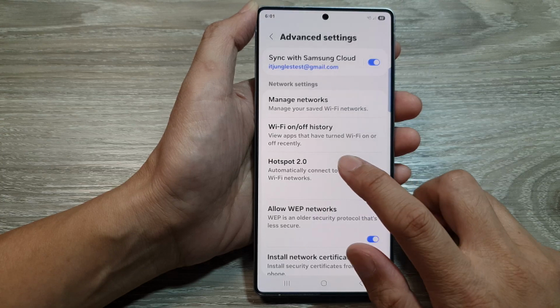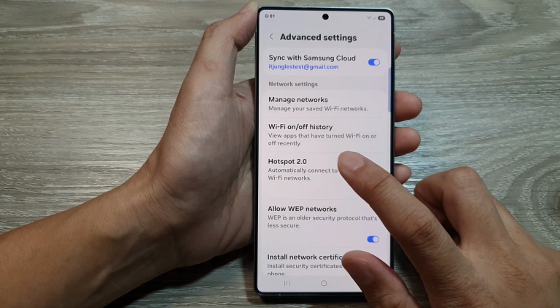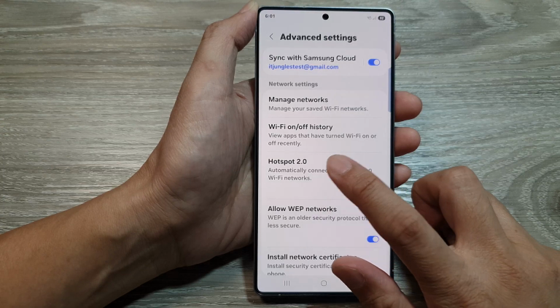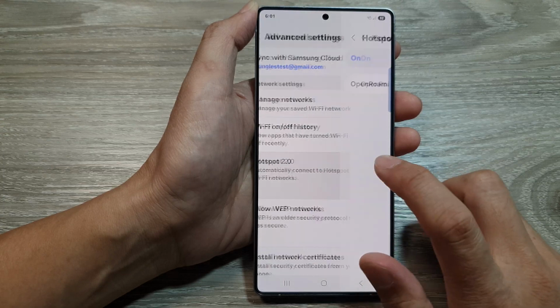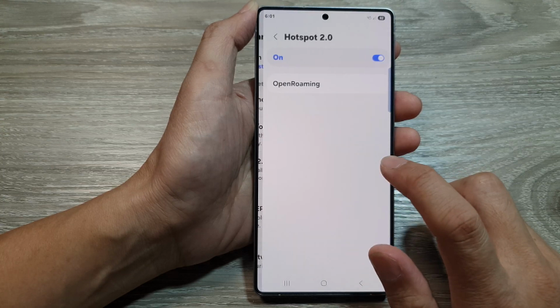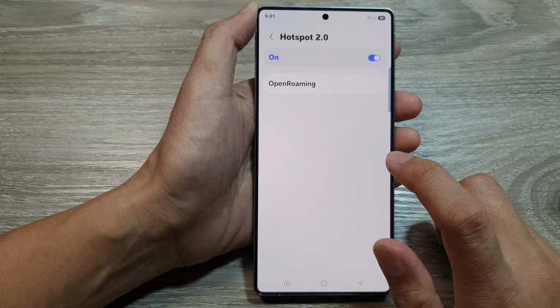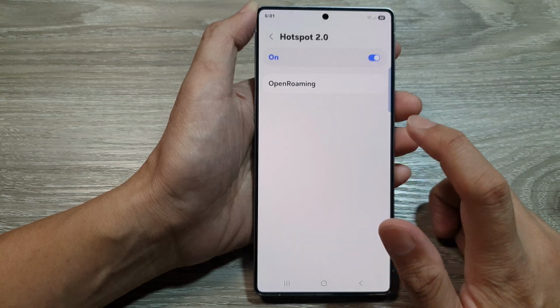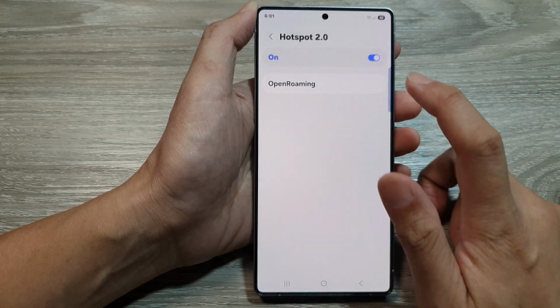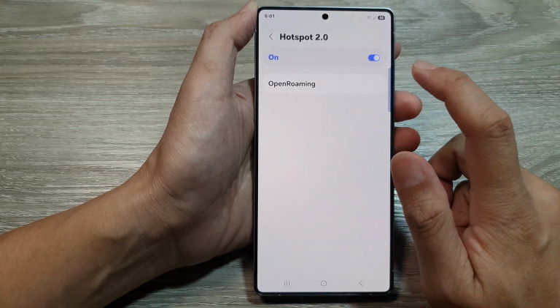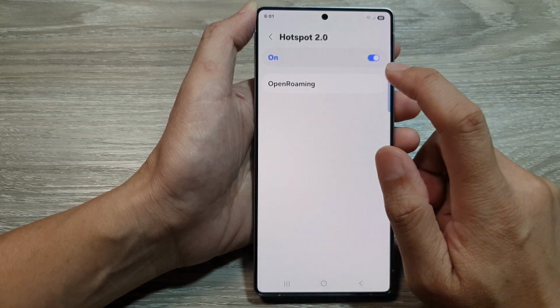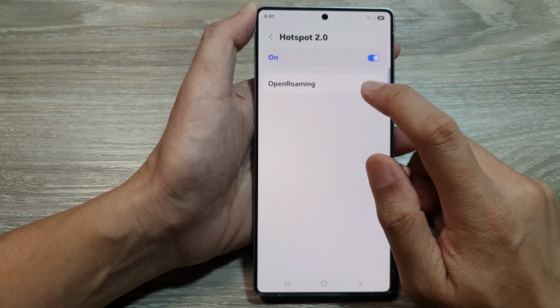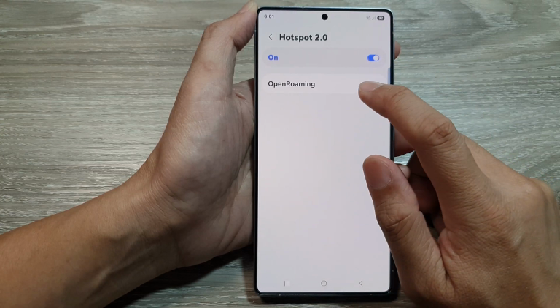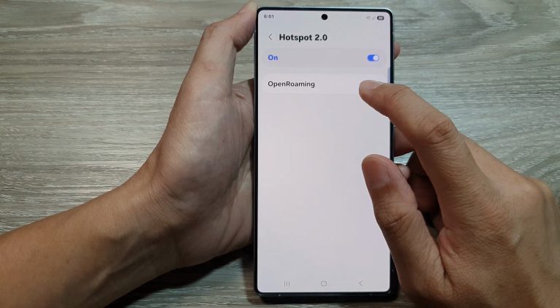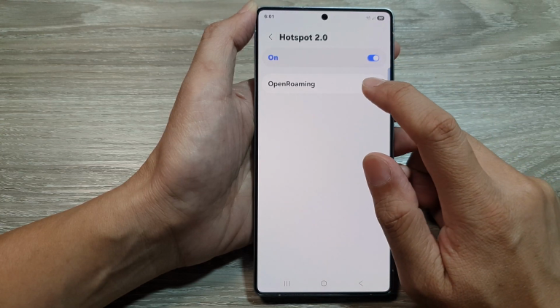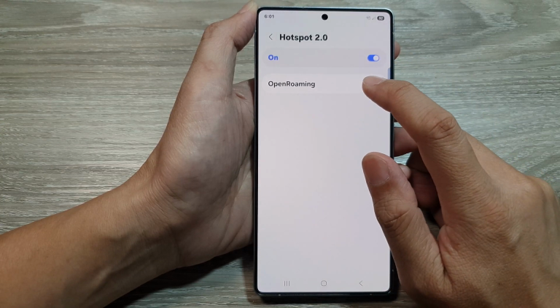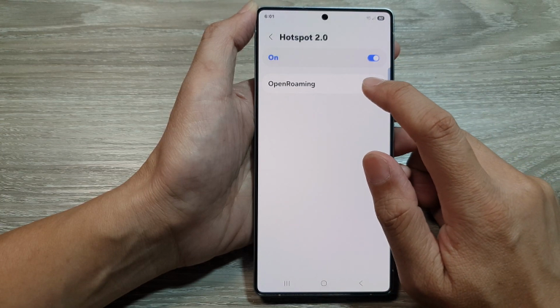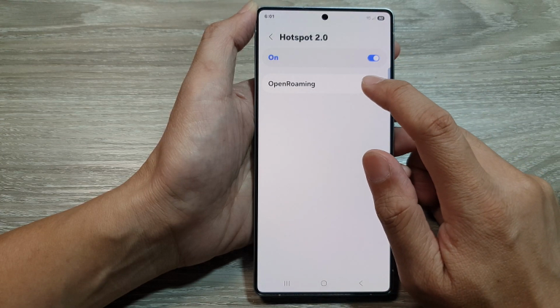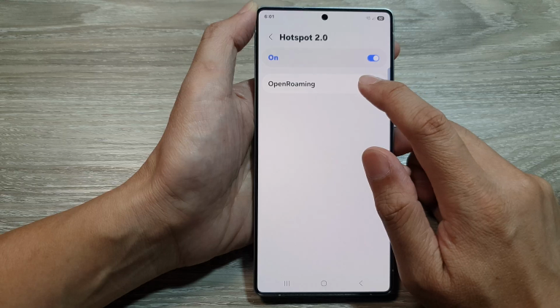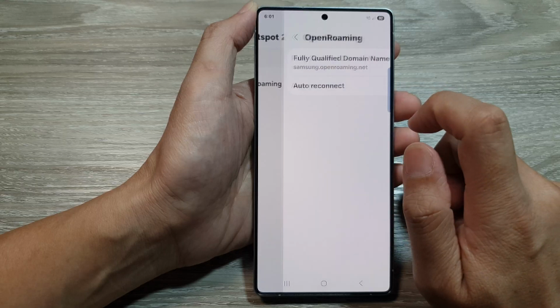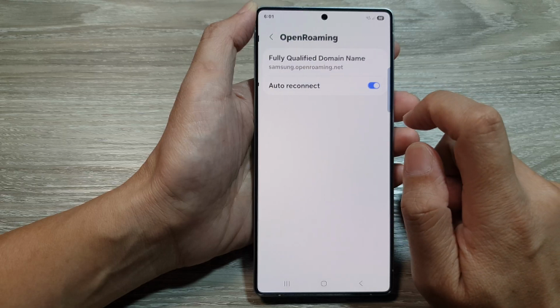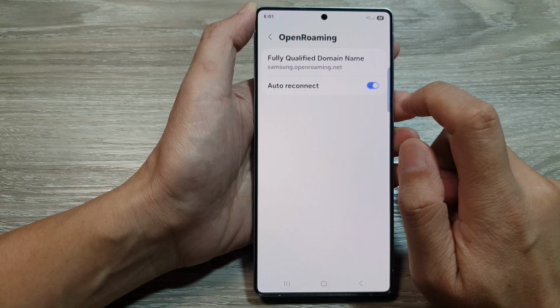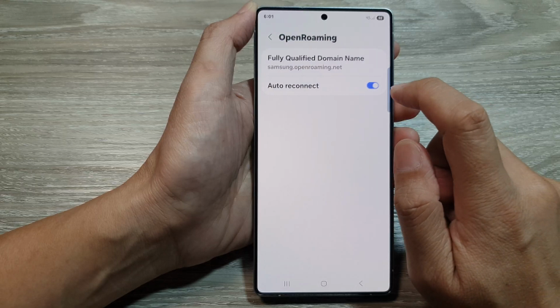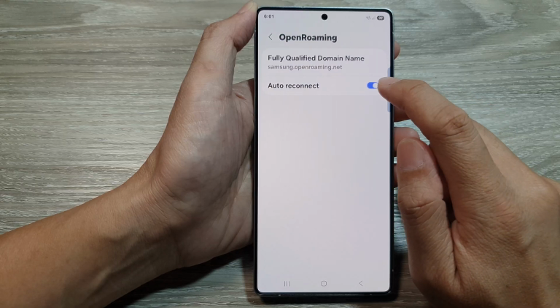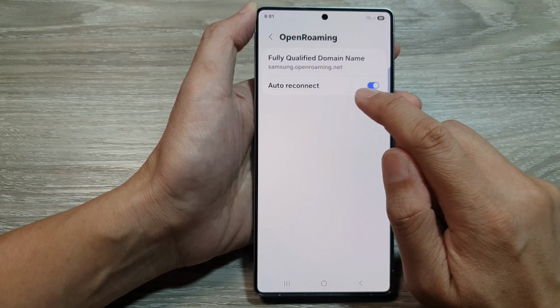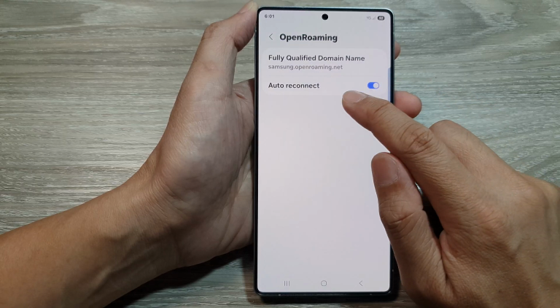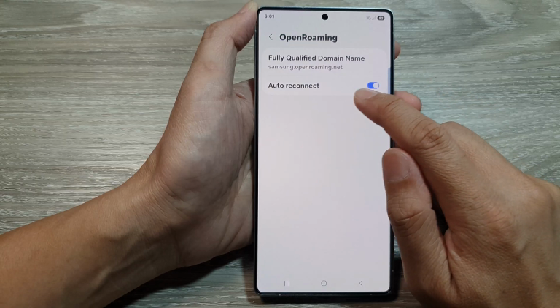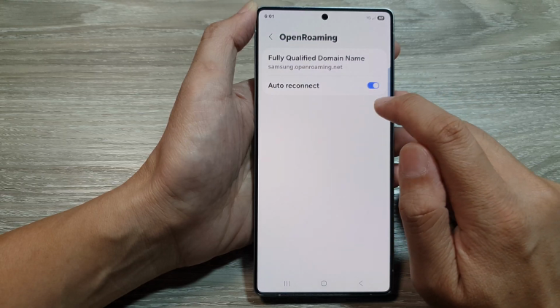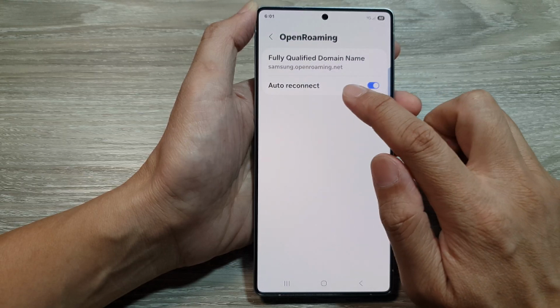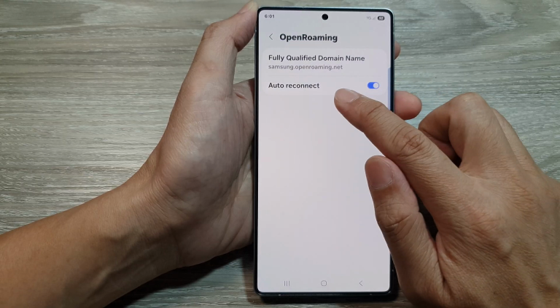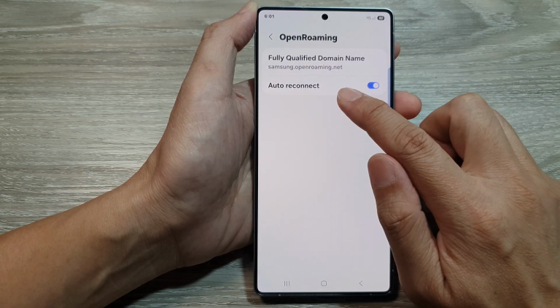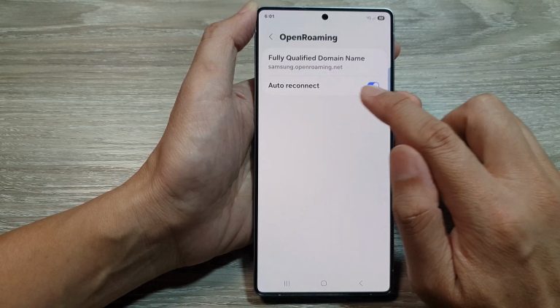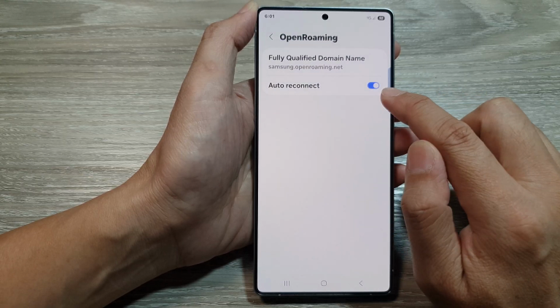Tap on the left-hand side panel. You can also customize the open roaming. Here, you can turn on or turn off auto-reconnect.